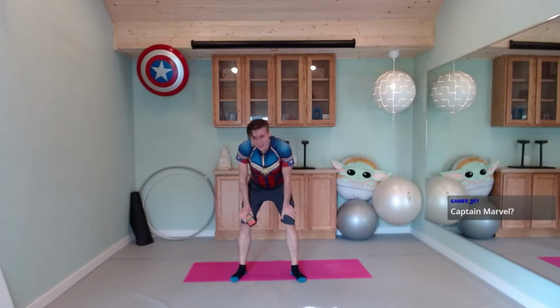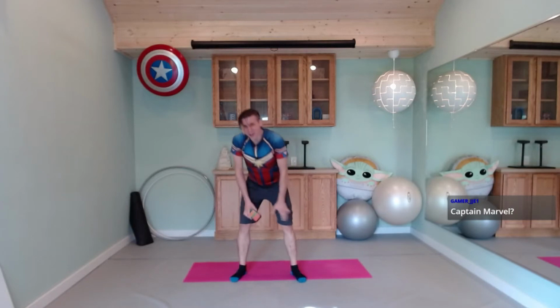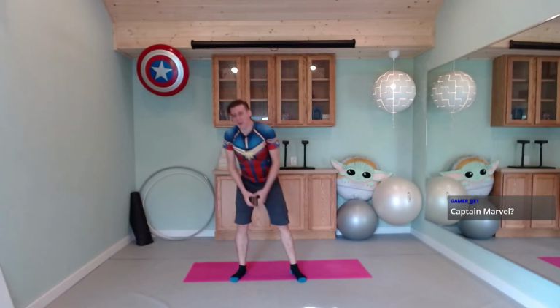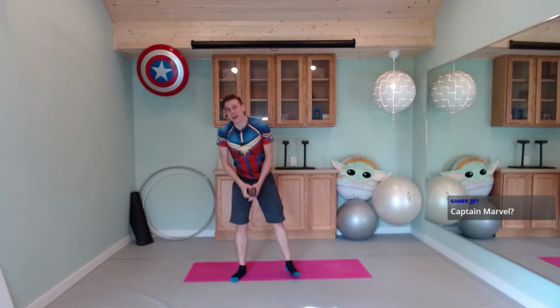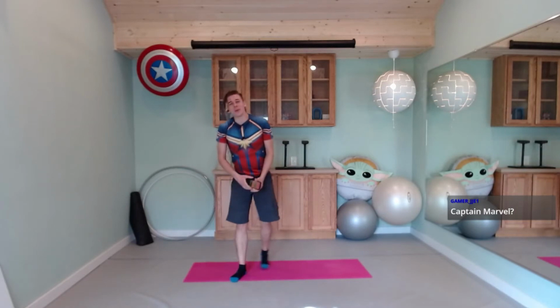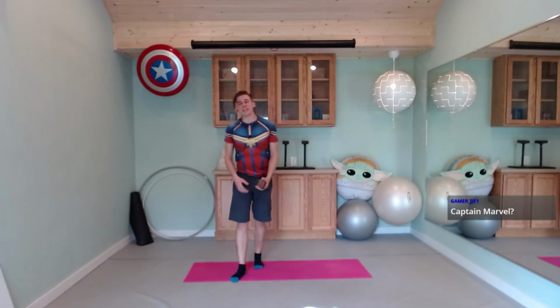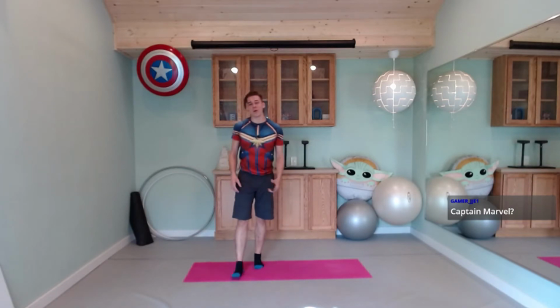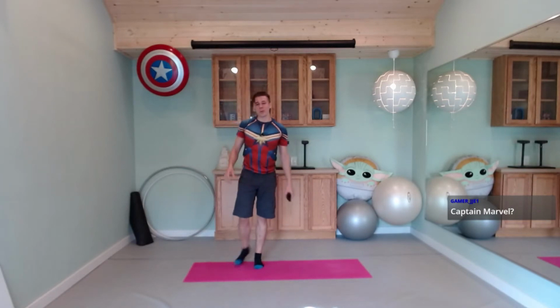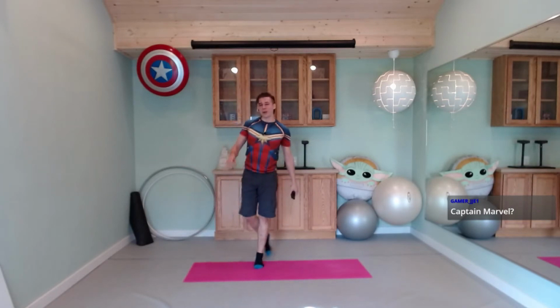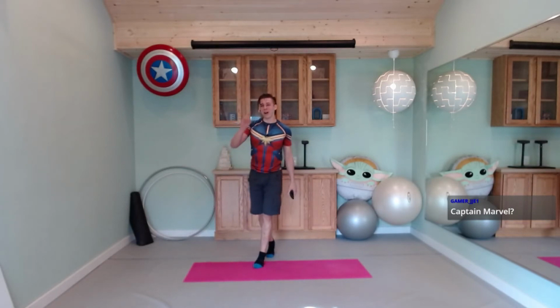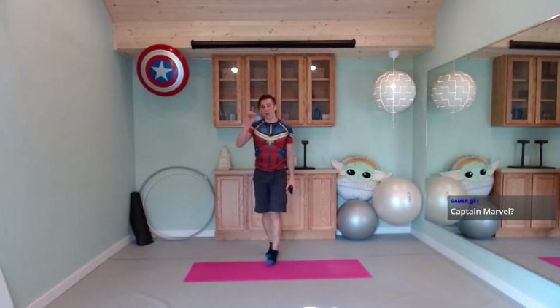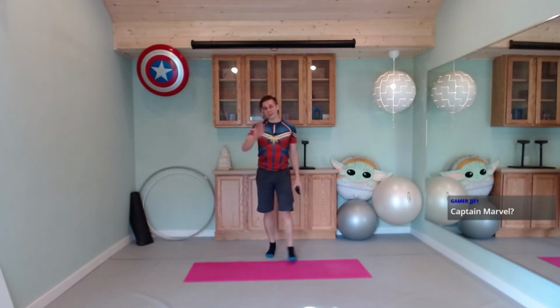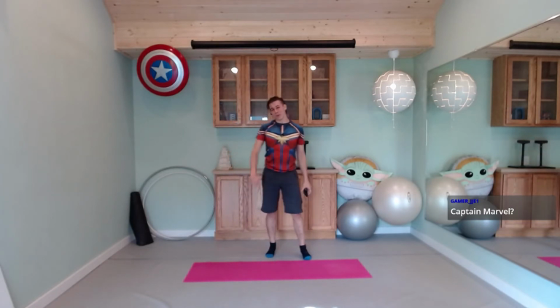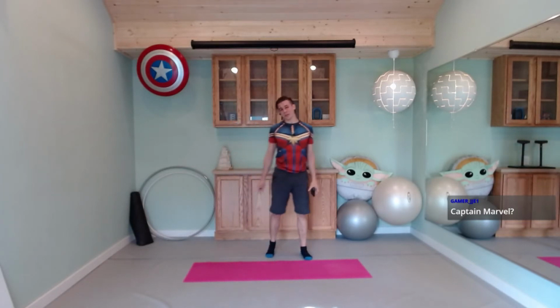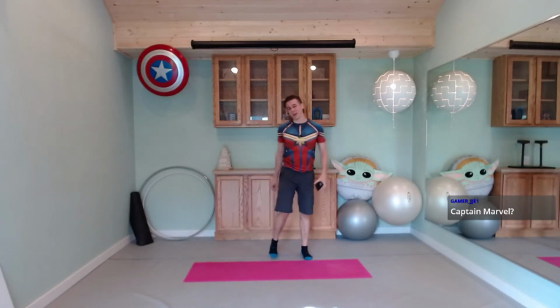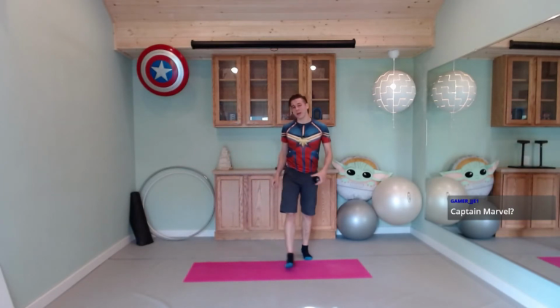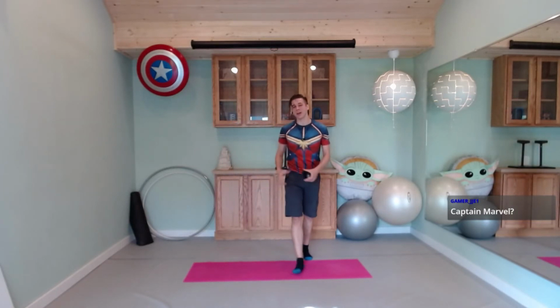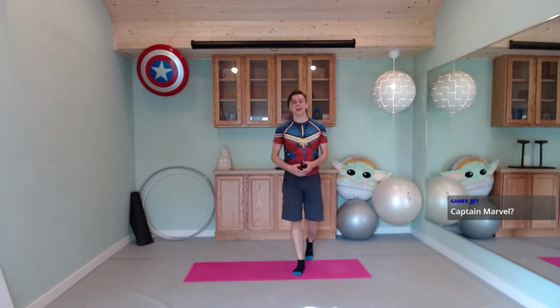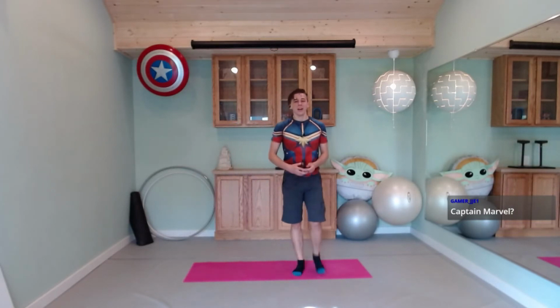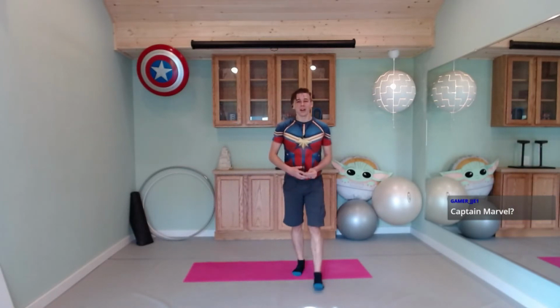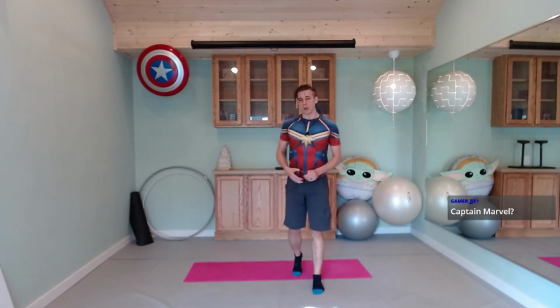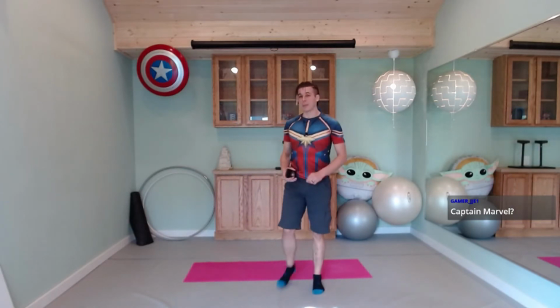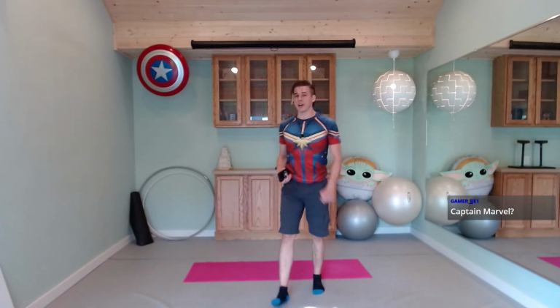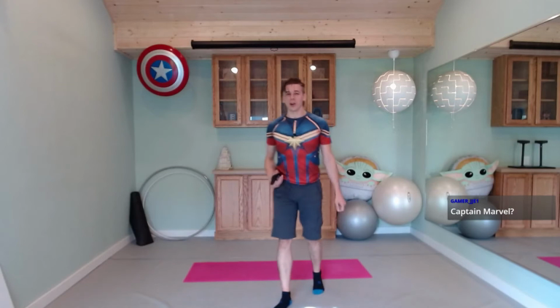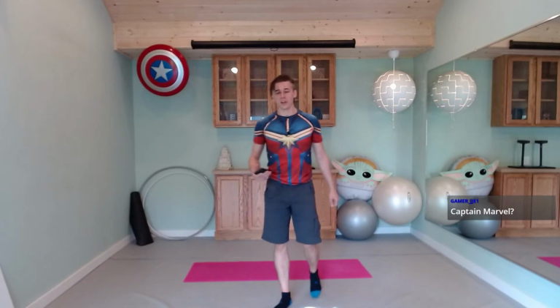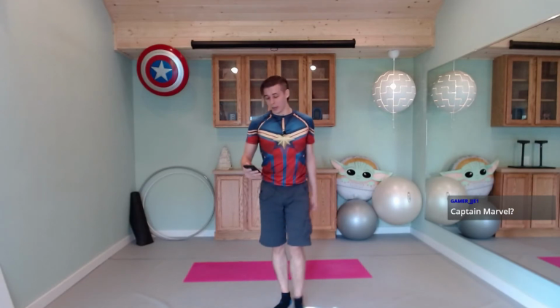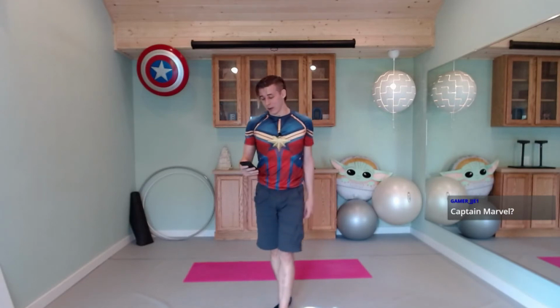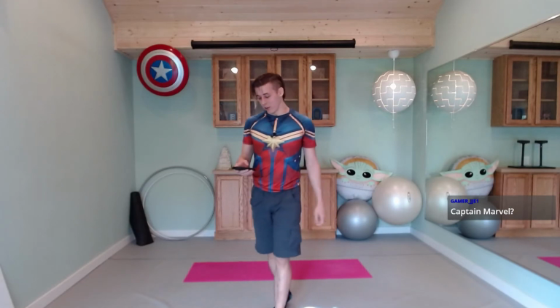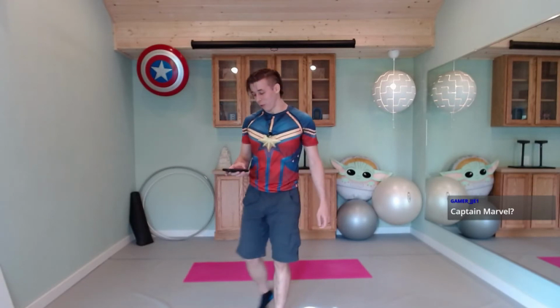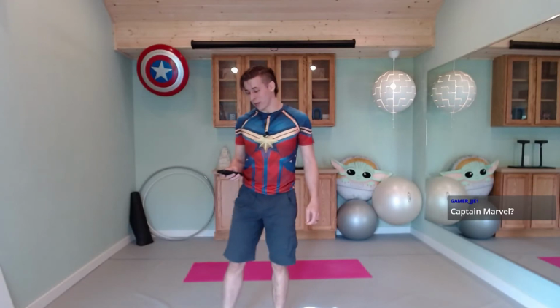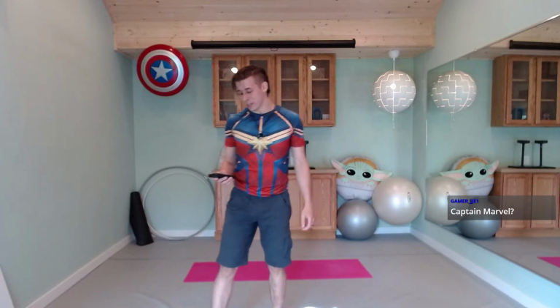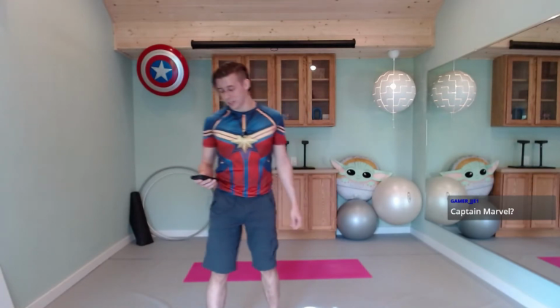All right, everybody, let's take a water break. We've got one more round to go and then we'll complete our cardio workout for today.